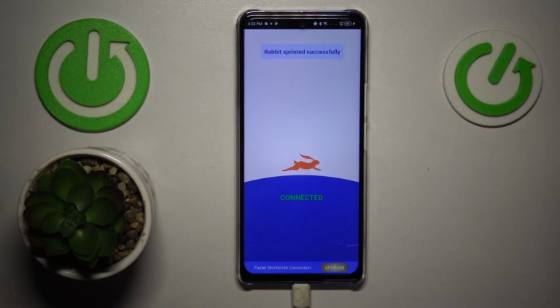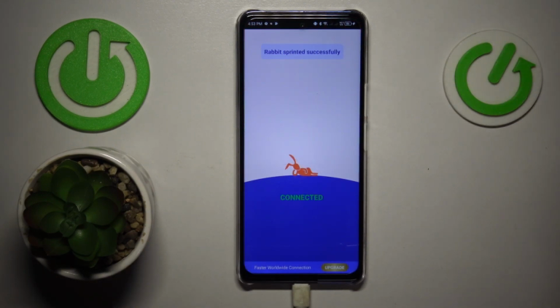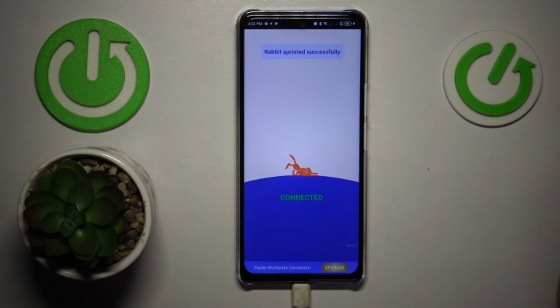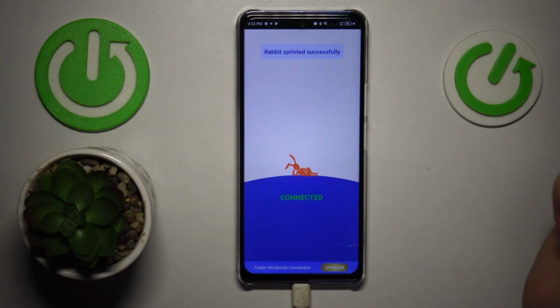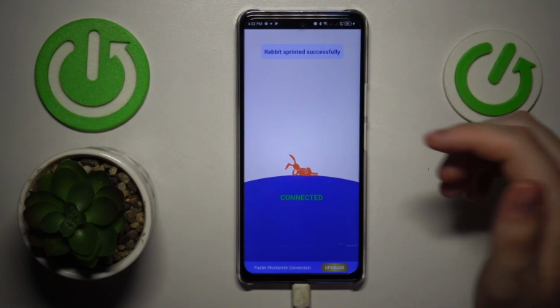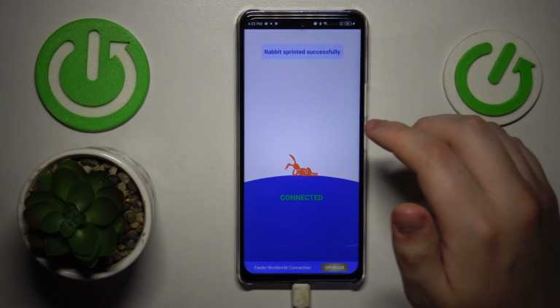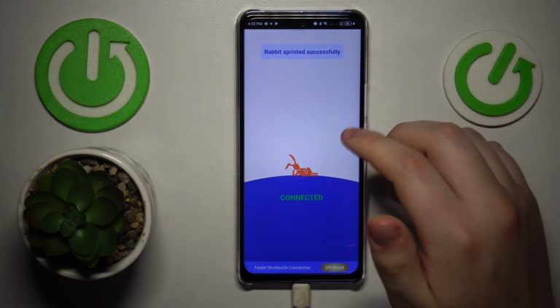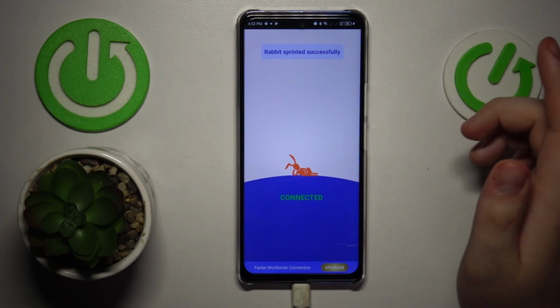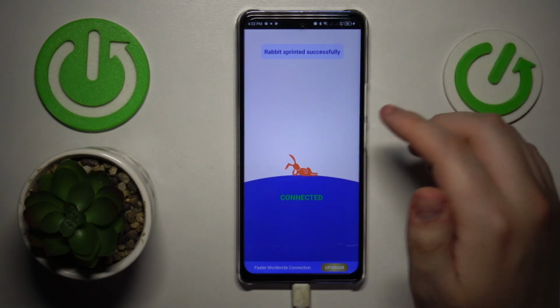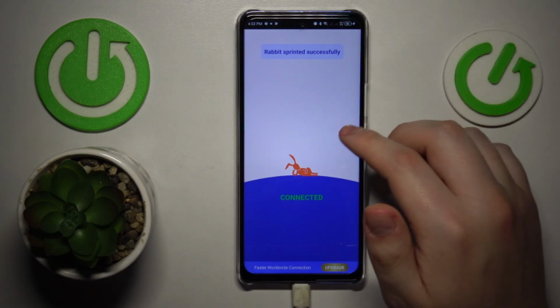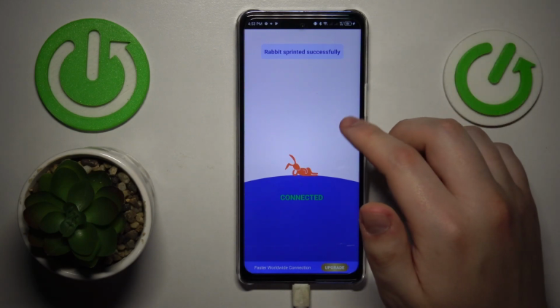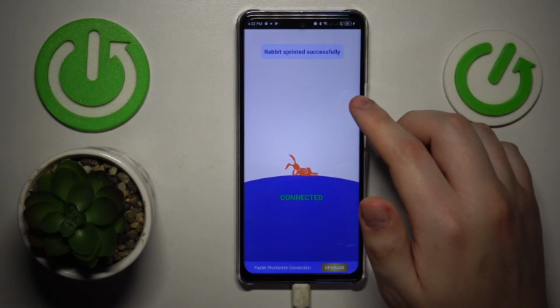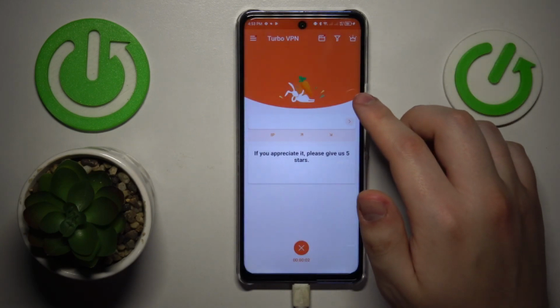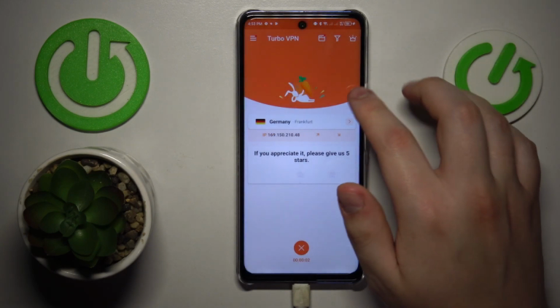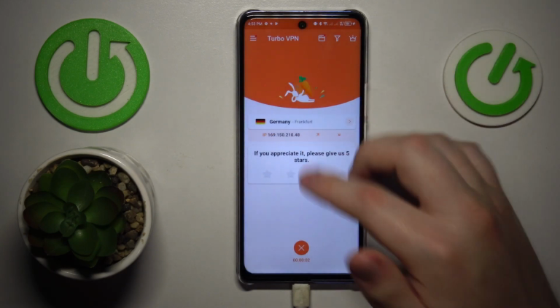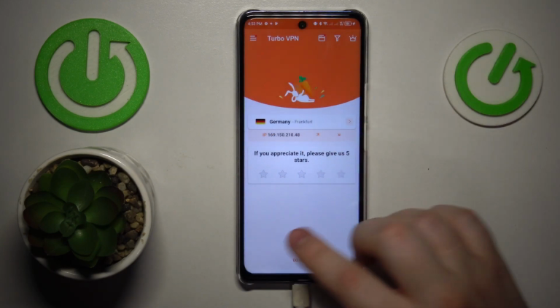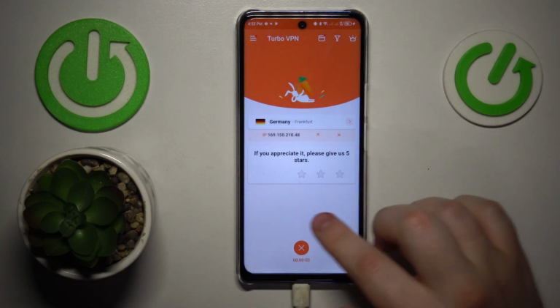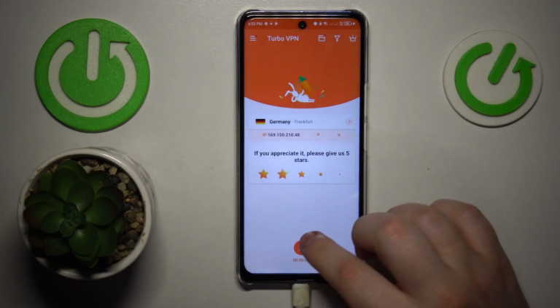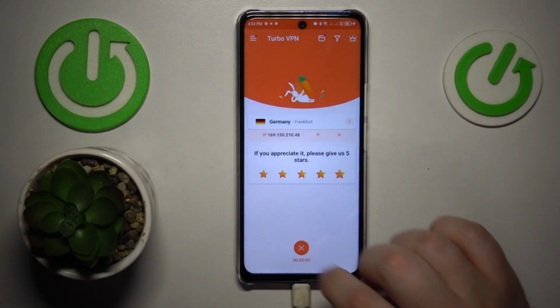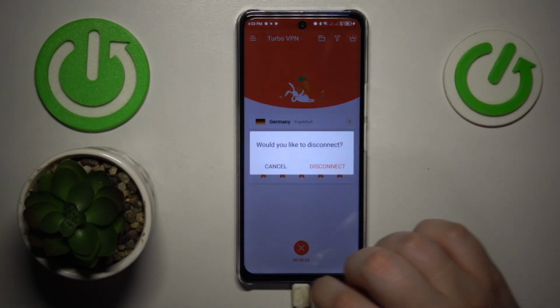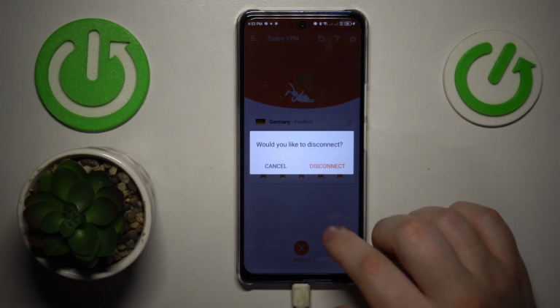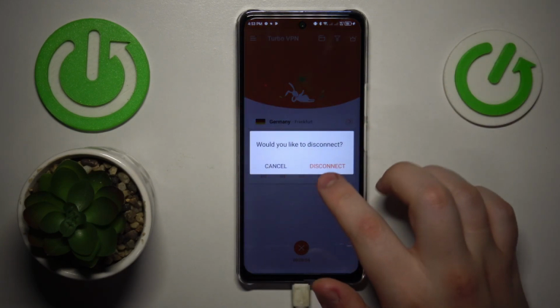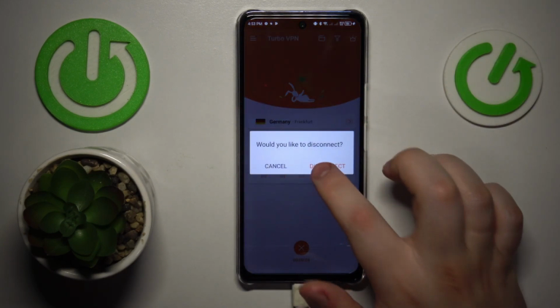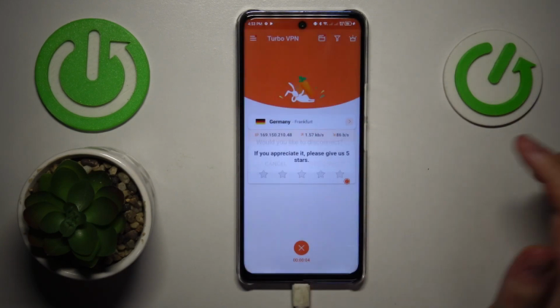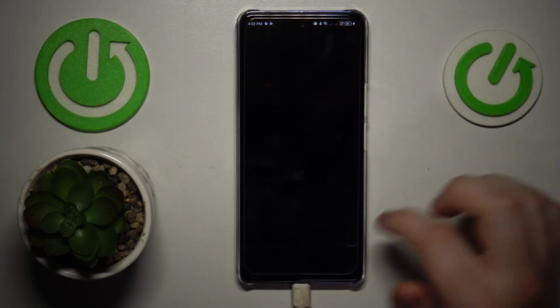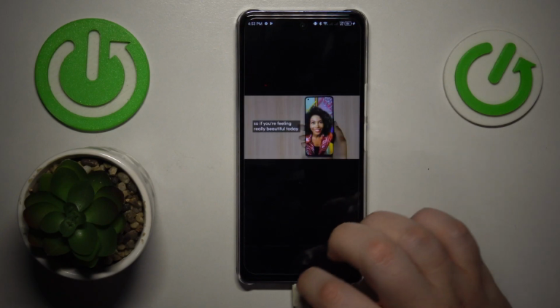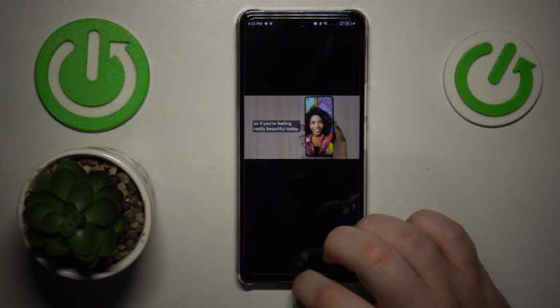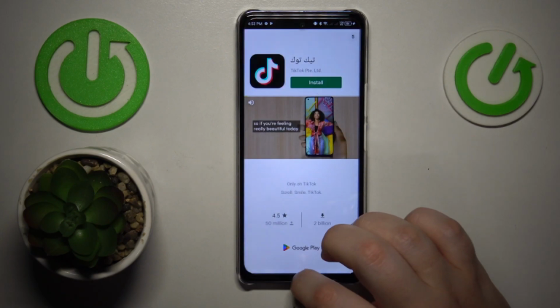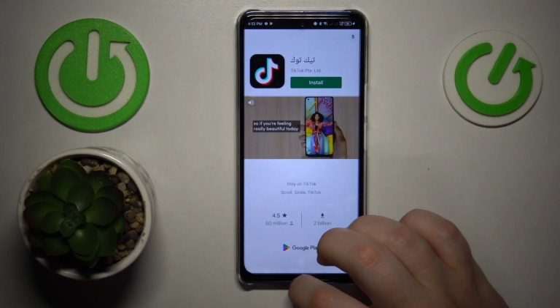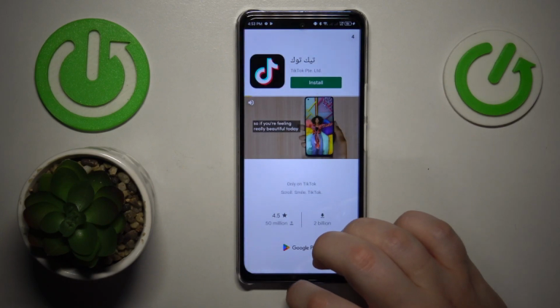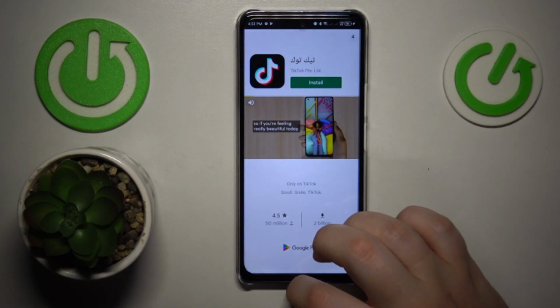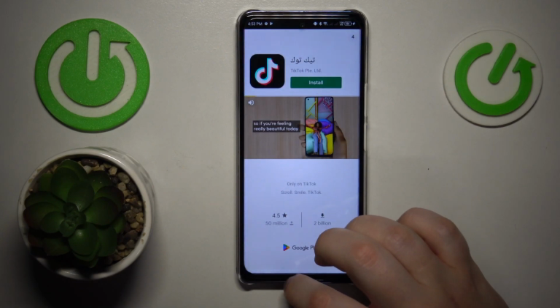And finally, in order to turn the VPN connection off, you will need to tap at this cross icon over there, choose to disconnect, and that'll be it.